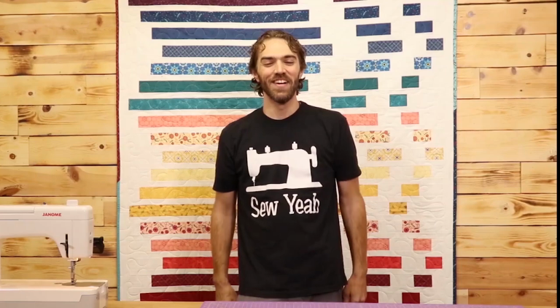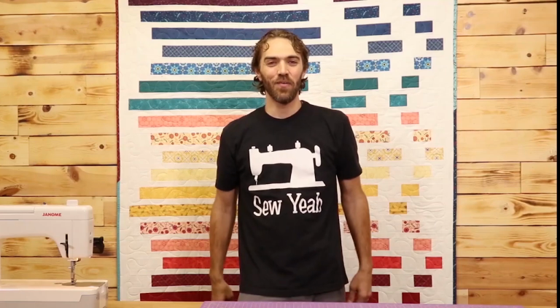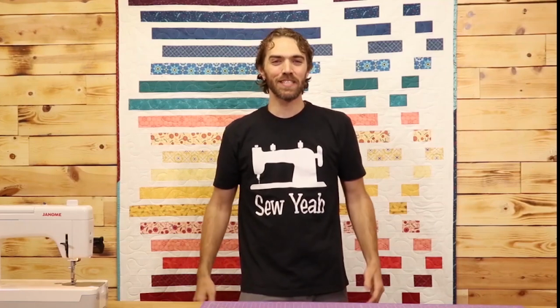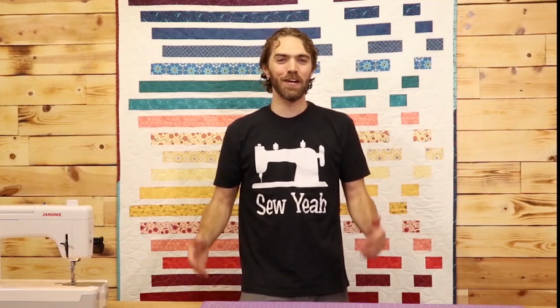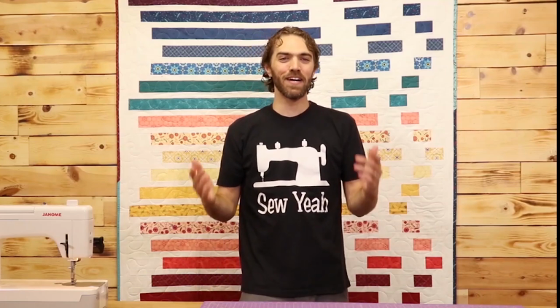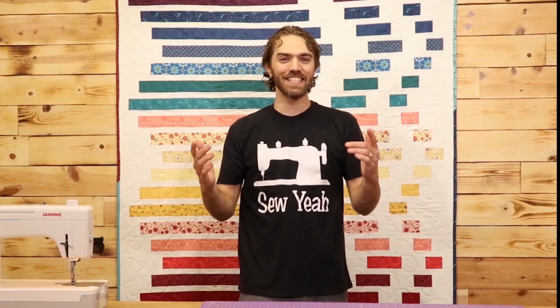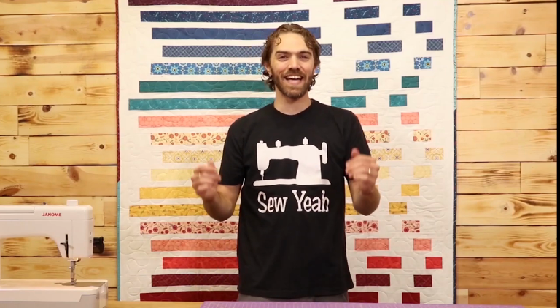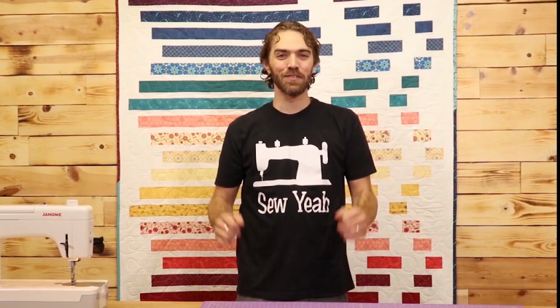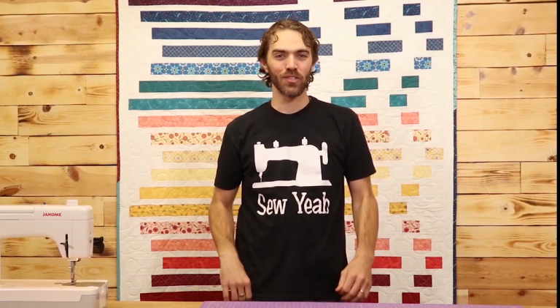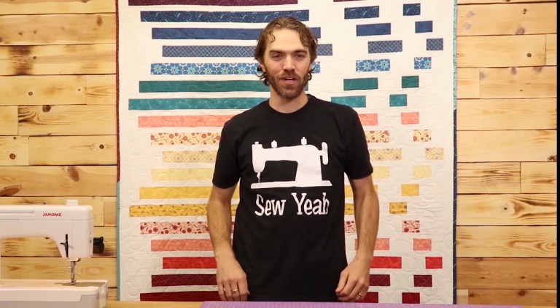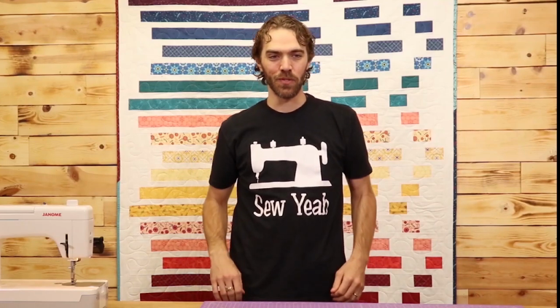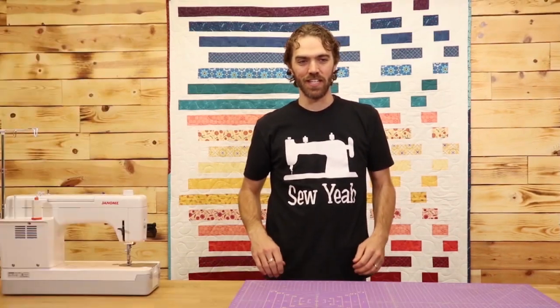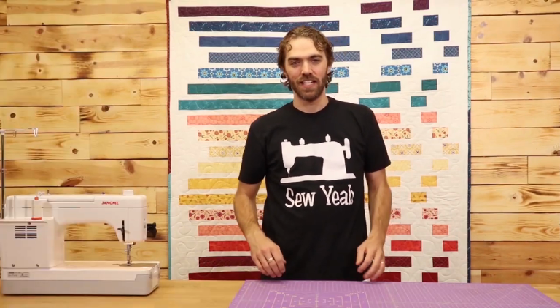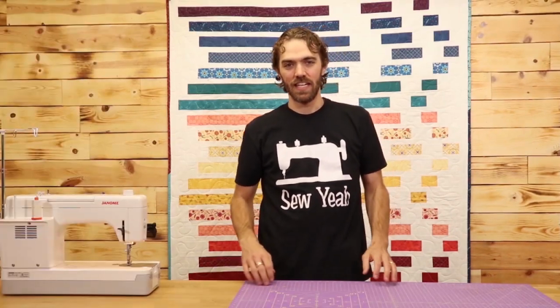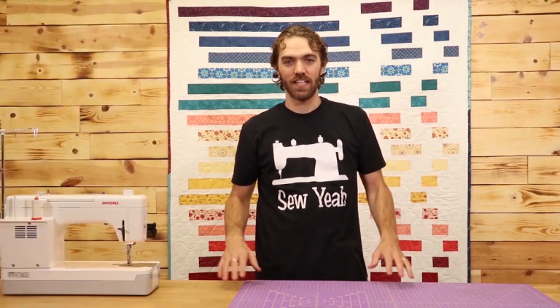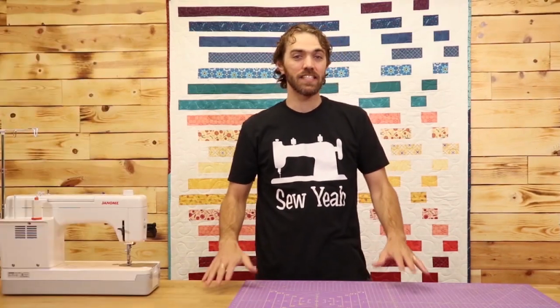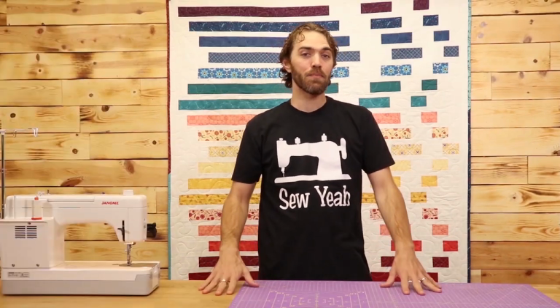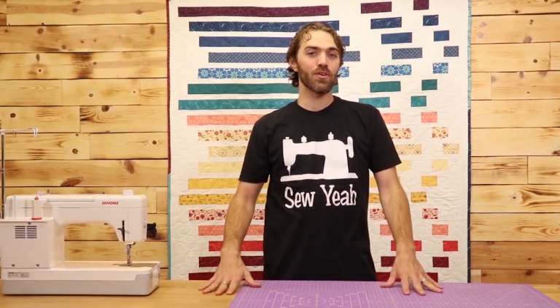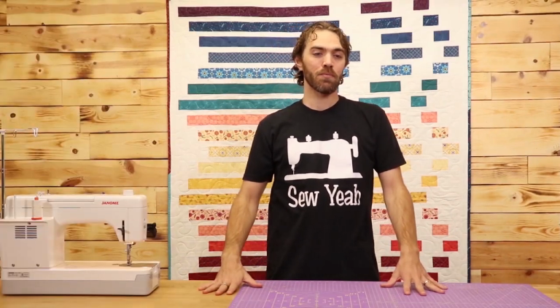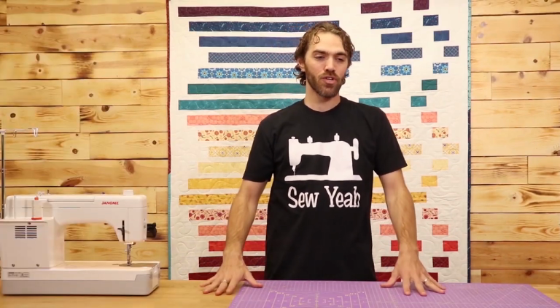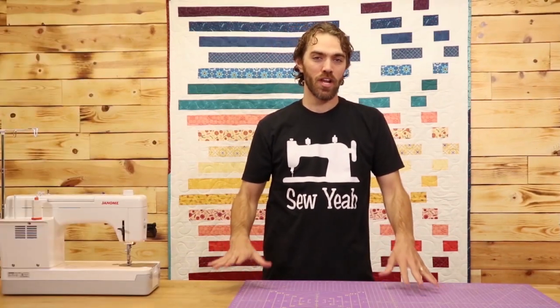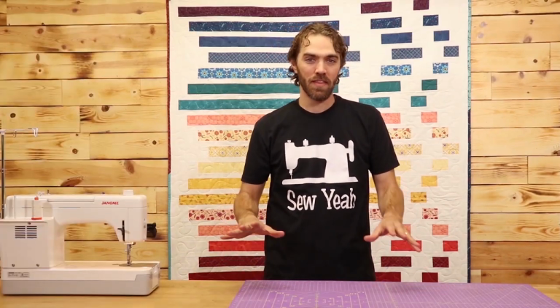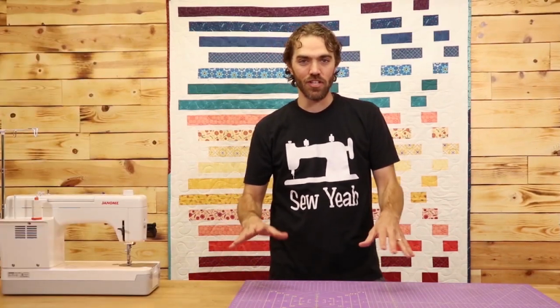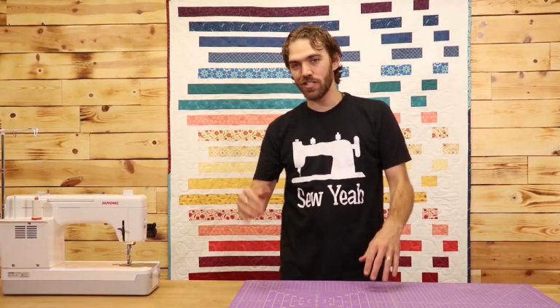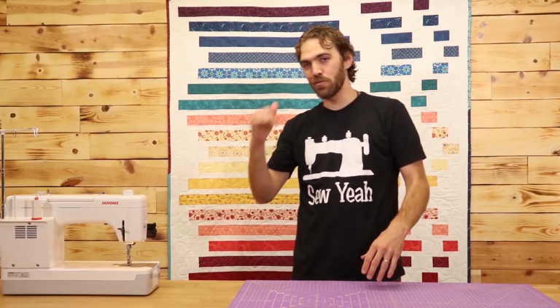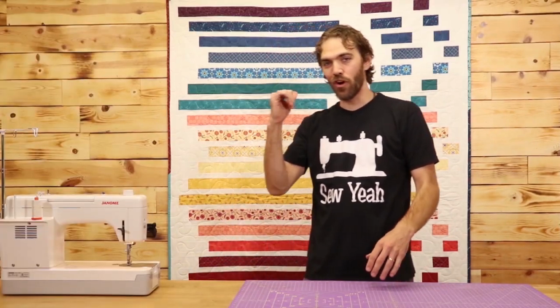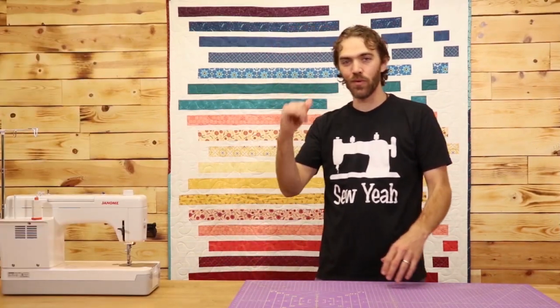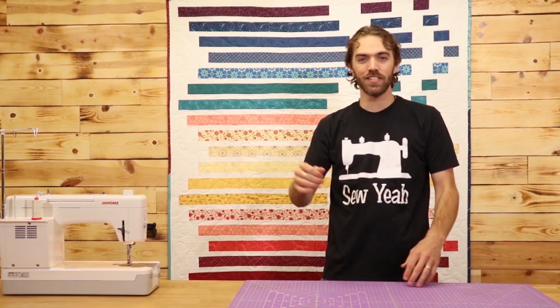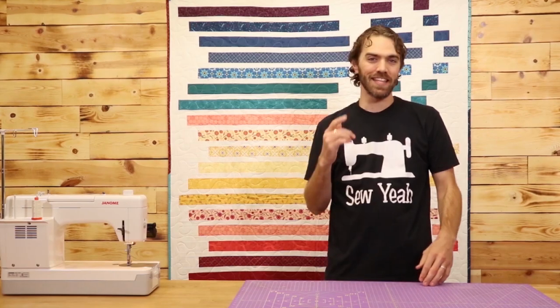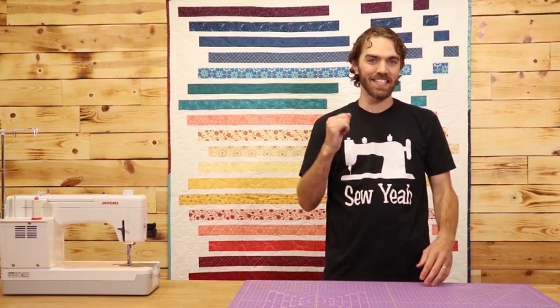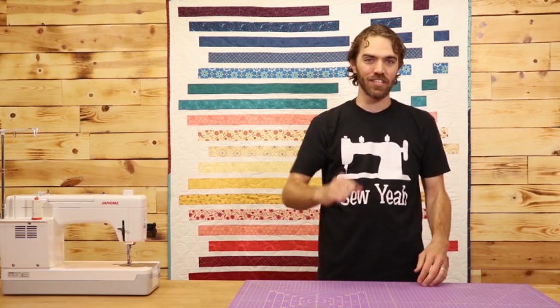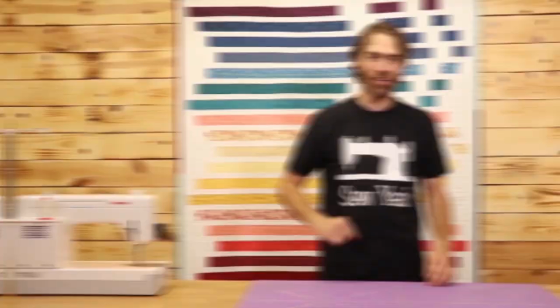What's up everybody? Zachary with Soya Quilting. In today's episode, I'm going to show you how to make this awesome dark quilt. Let's get started.